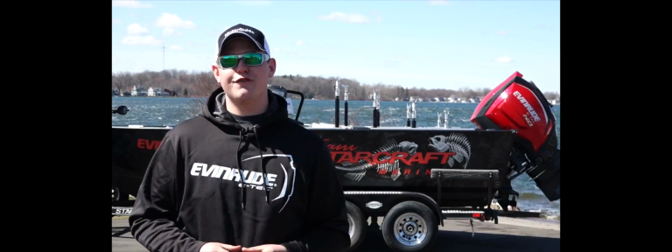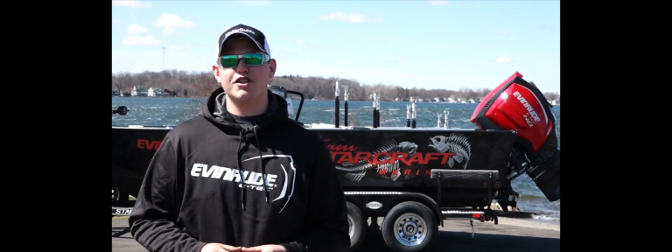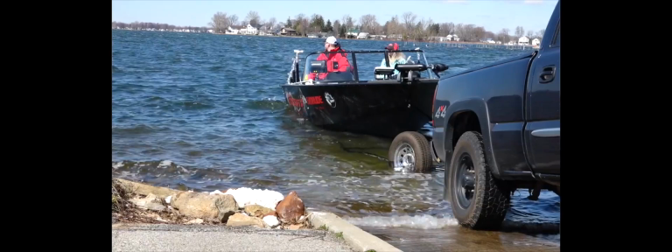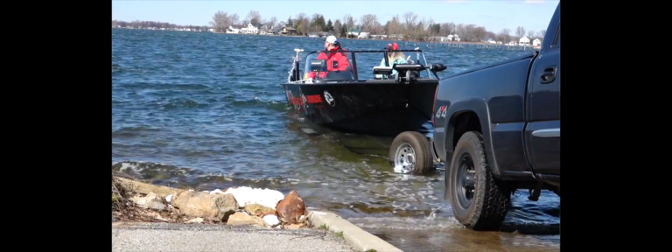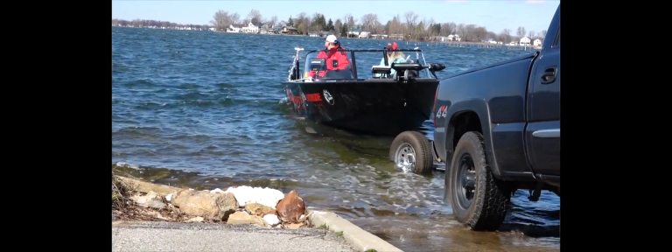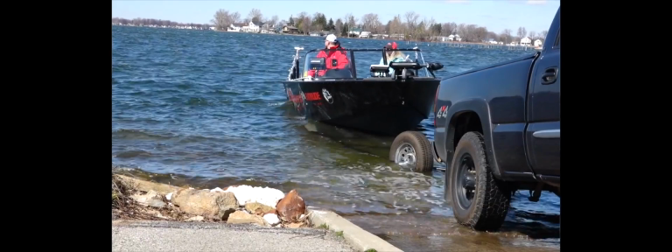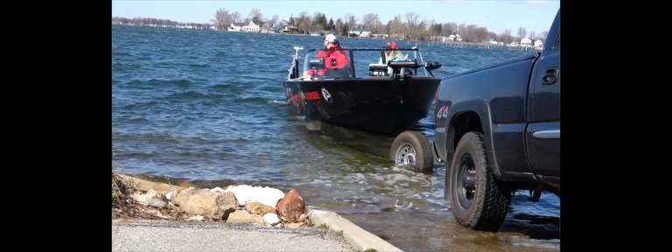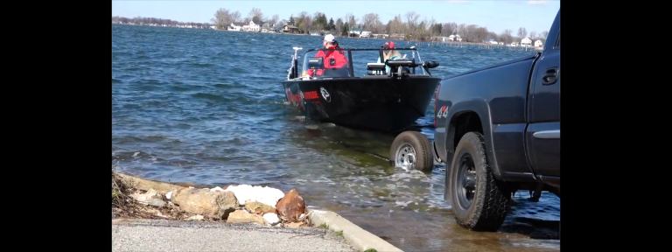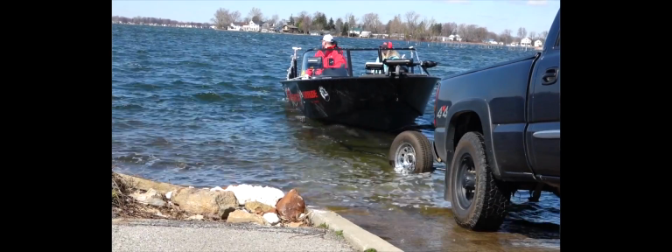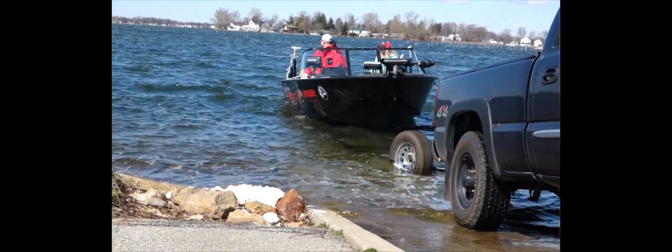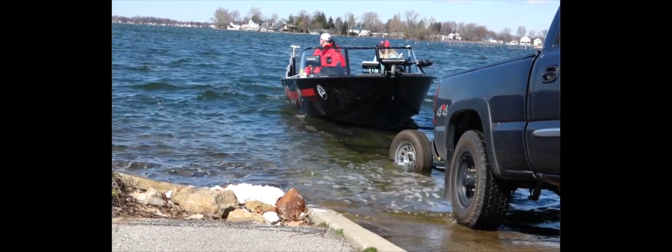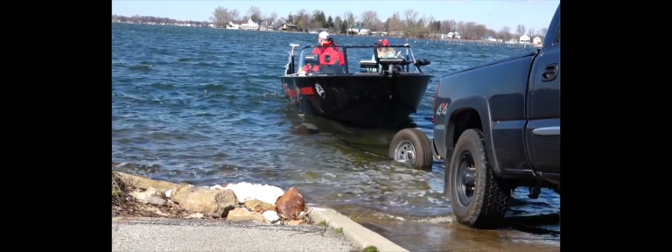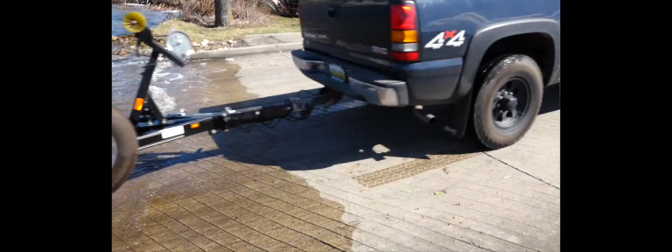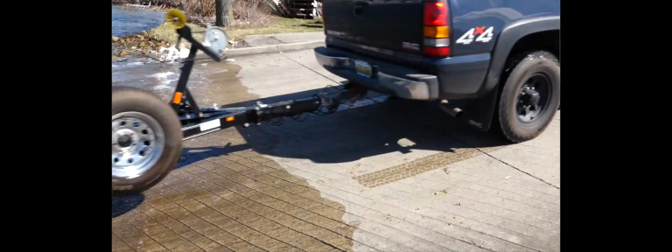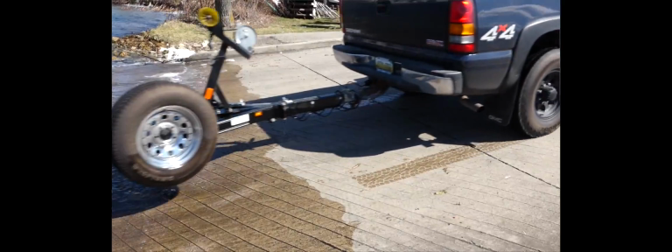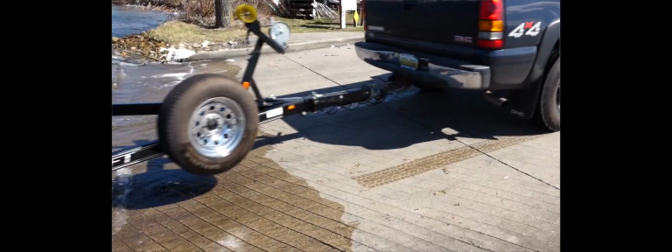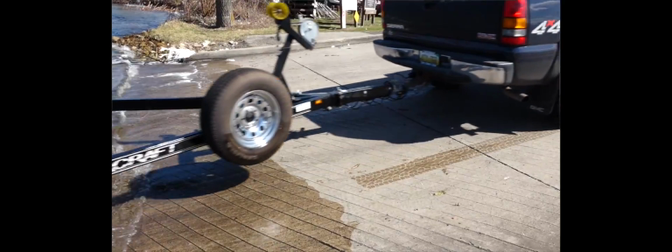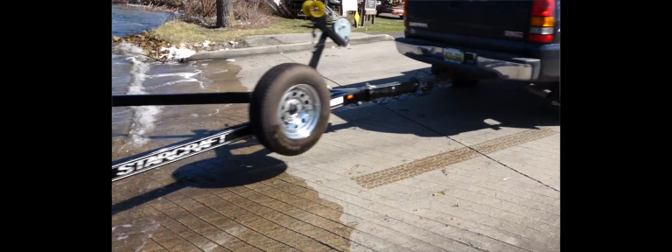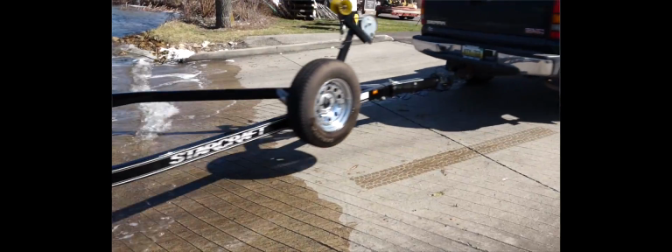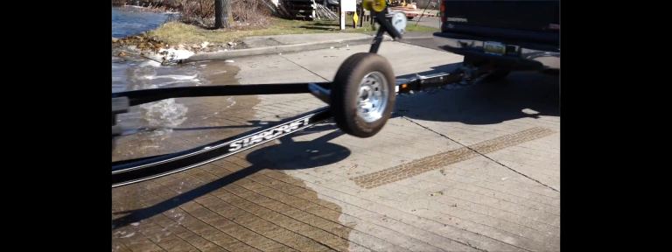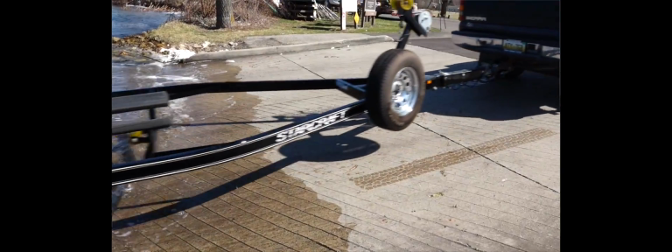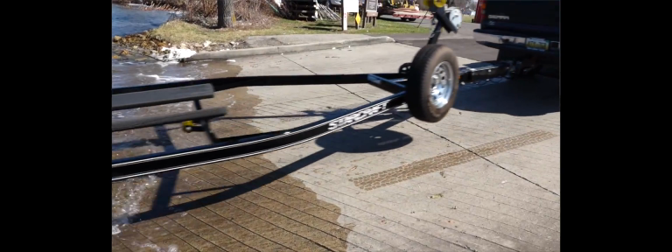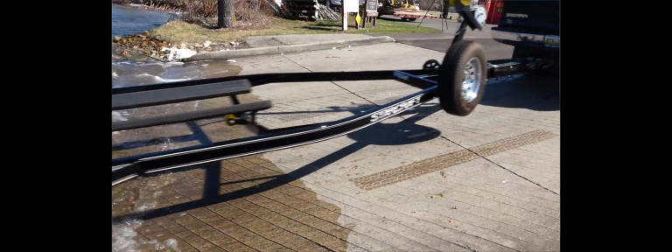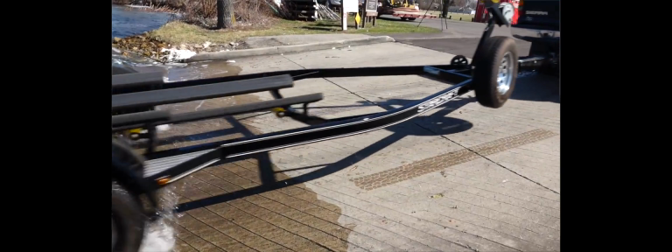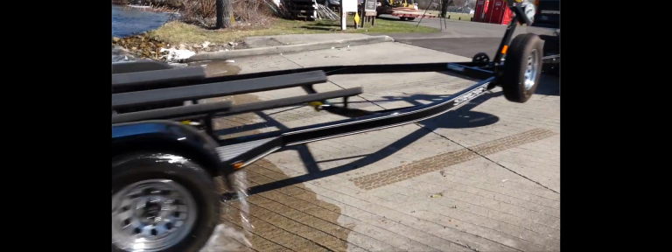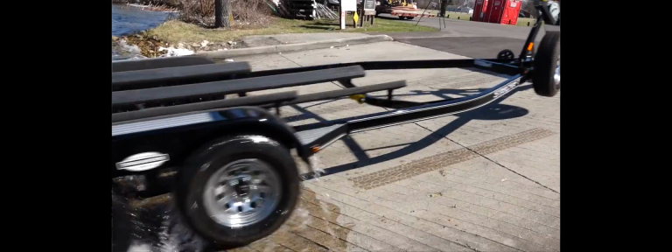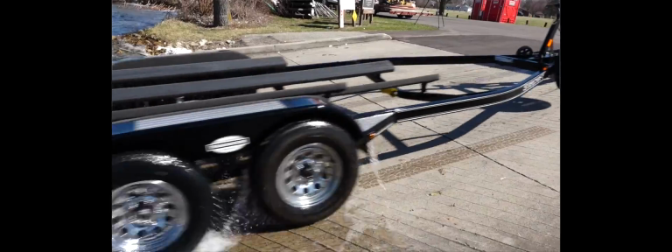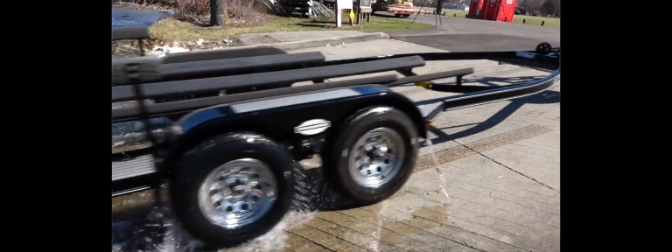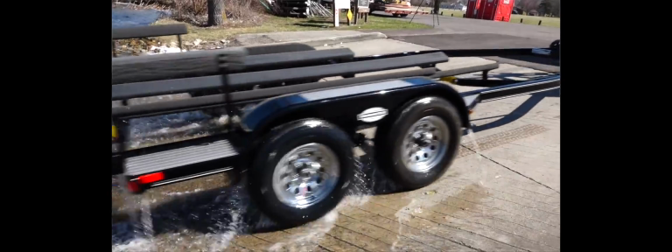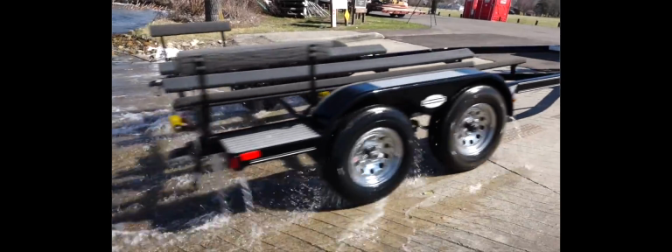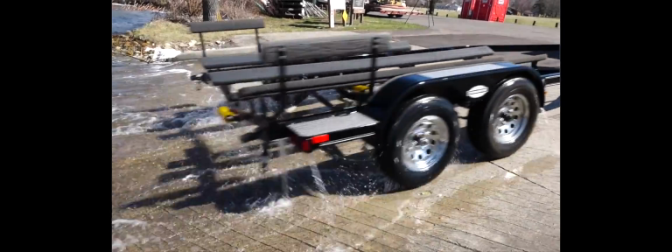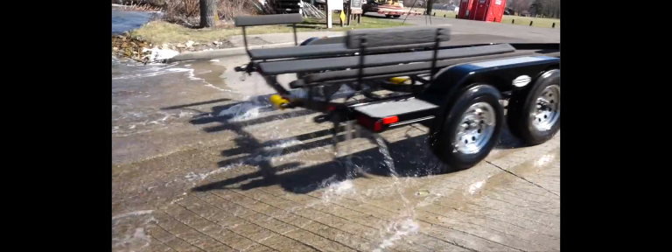Now you've seen the outside of my rig, but what good is a fishing boat if it's not in the water? We're going to go ahead and dump this girl in the water, and I'll show you a few features on the inside of my boat.